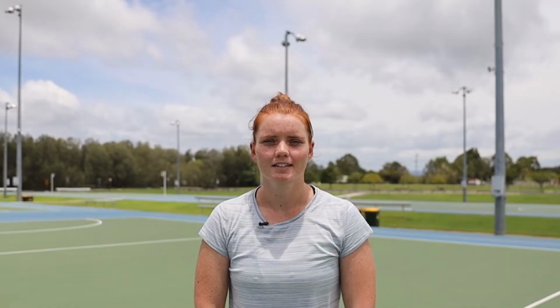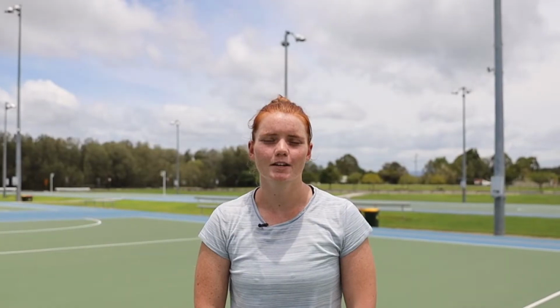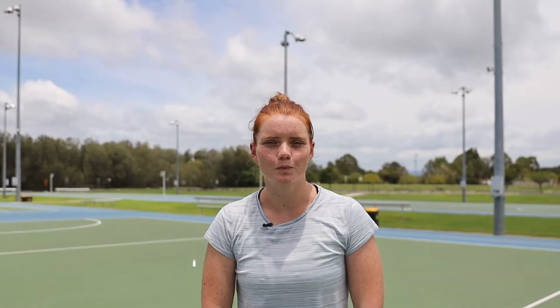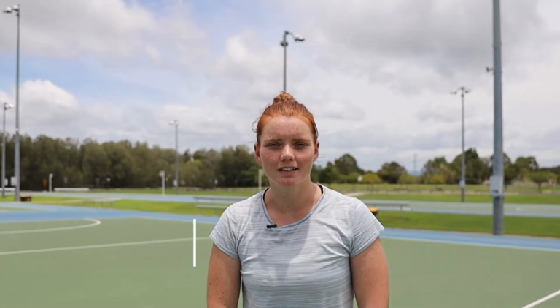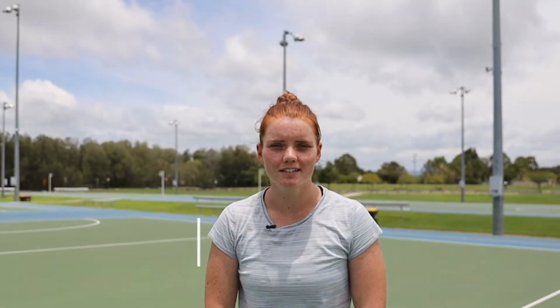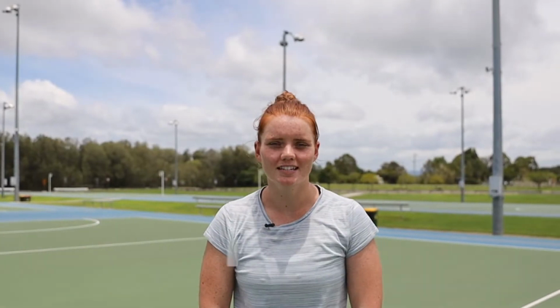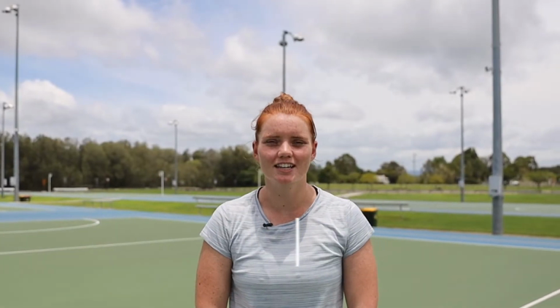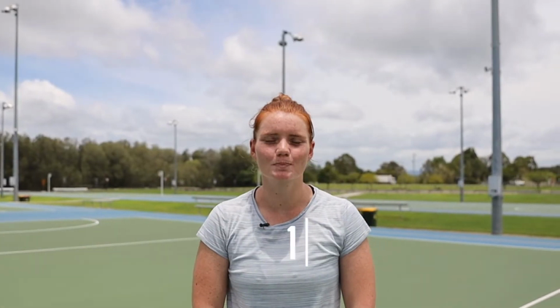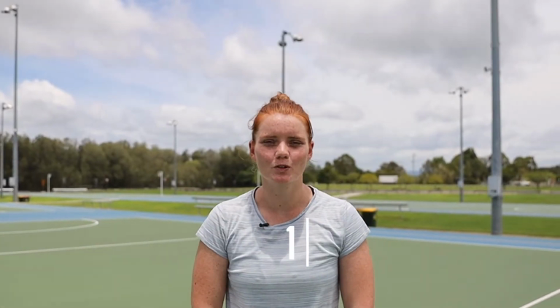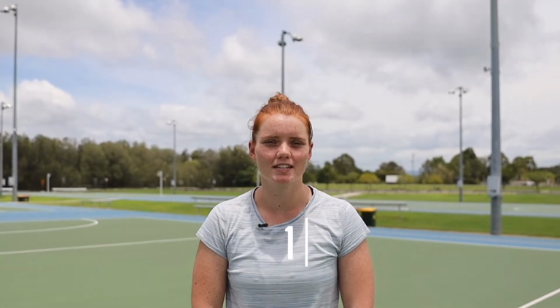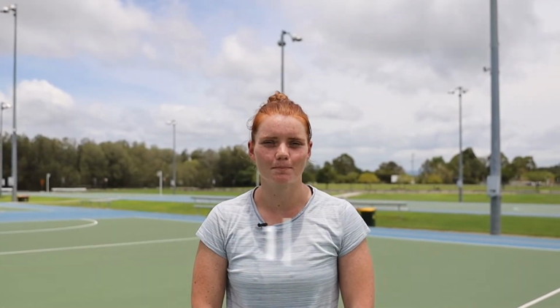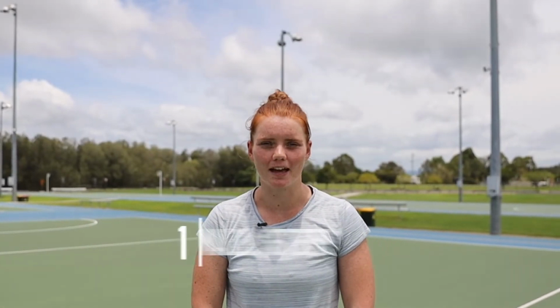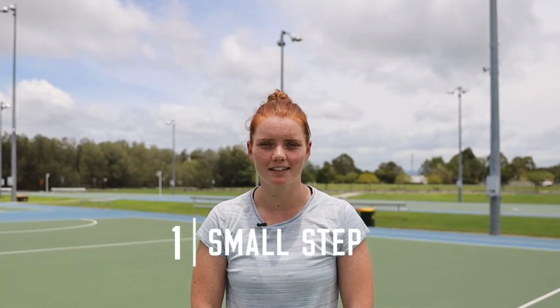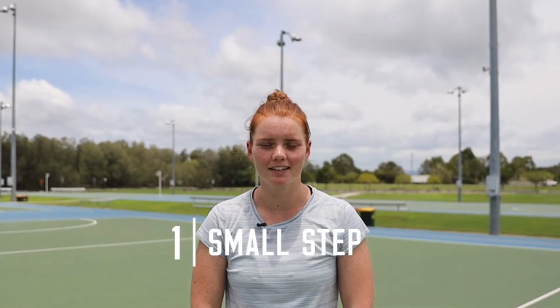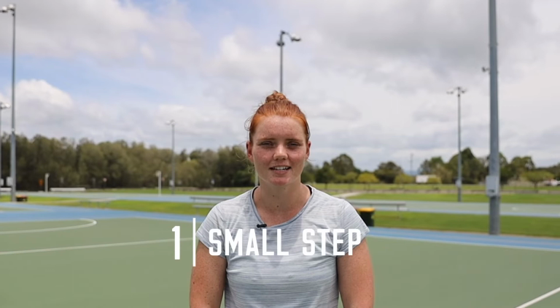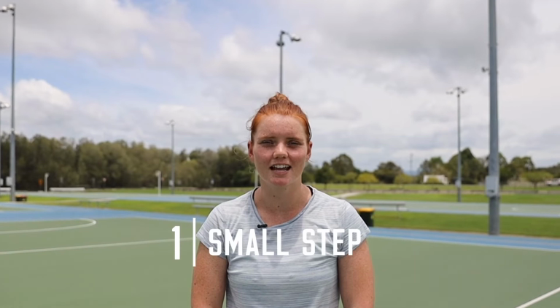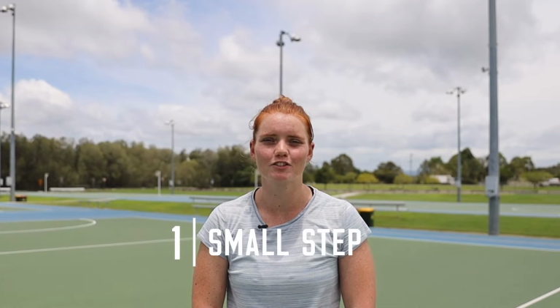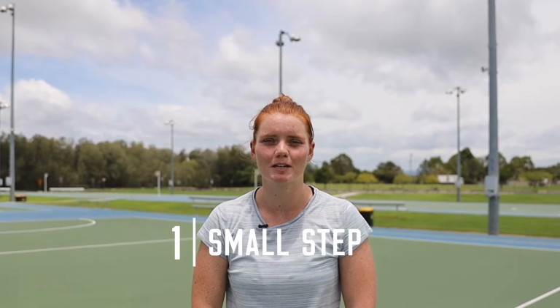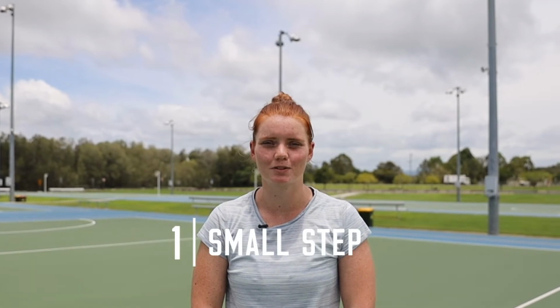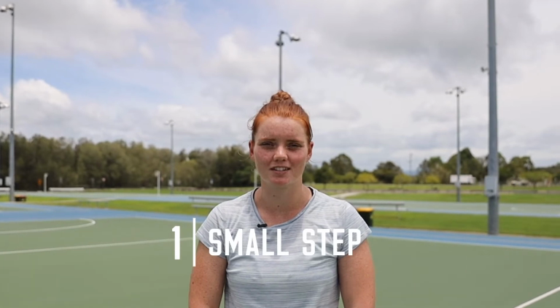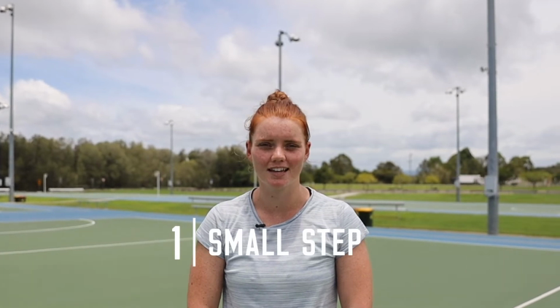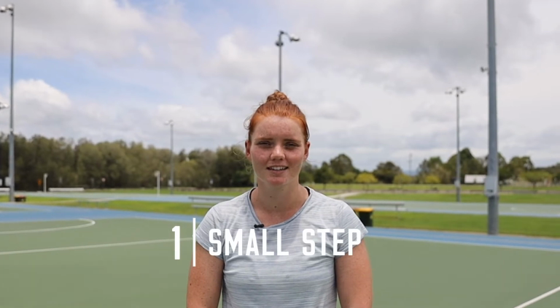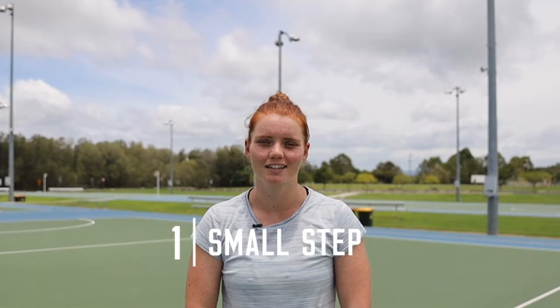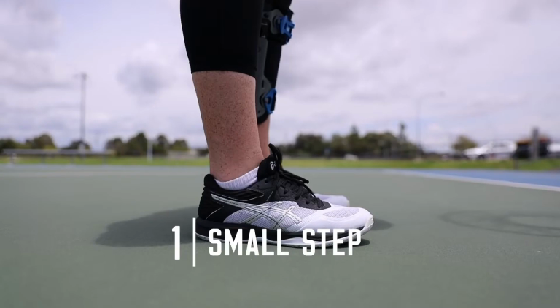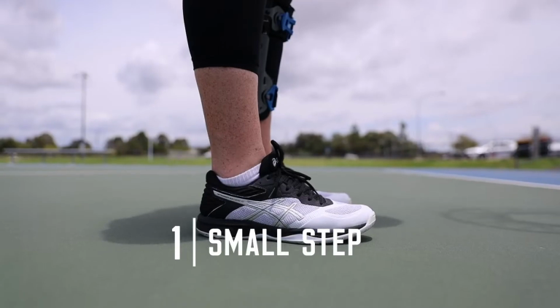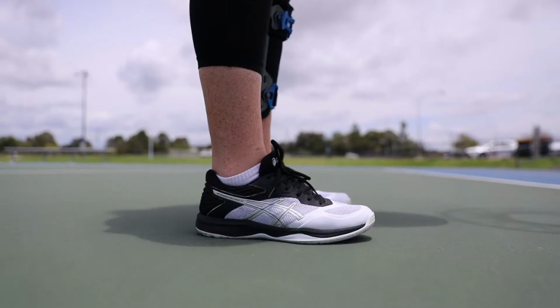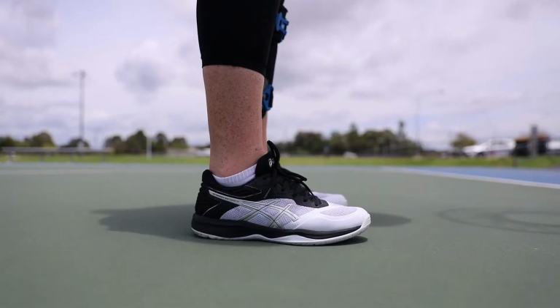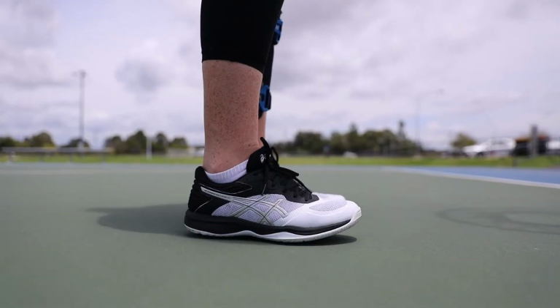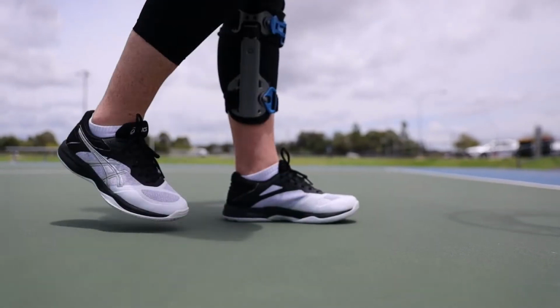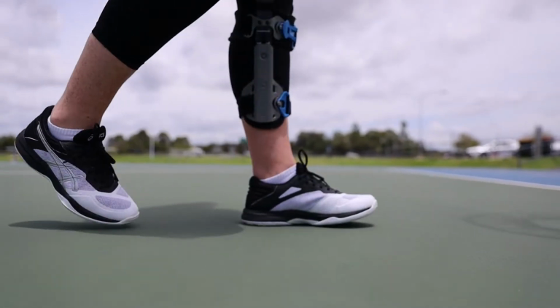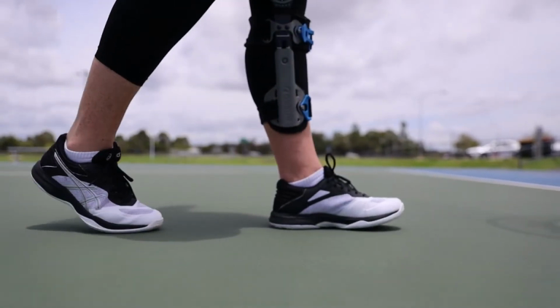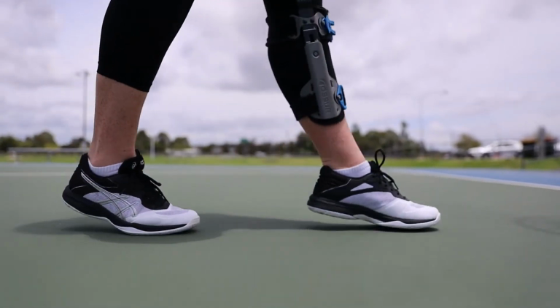Tip one: take a small step back. It doesn't have to be precise, it just has to be a reasonable step.